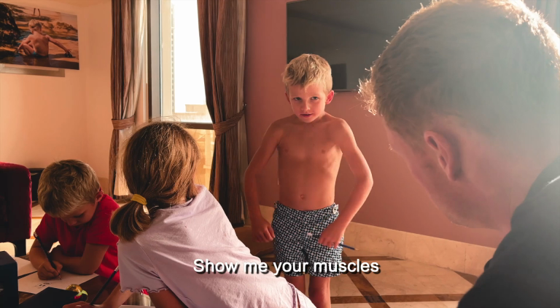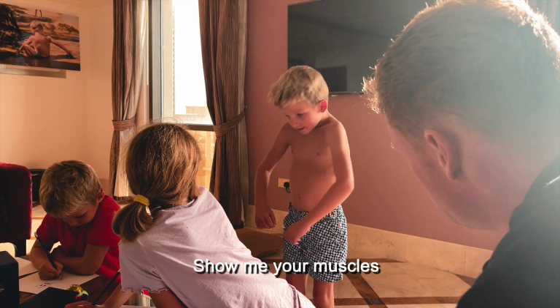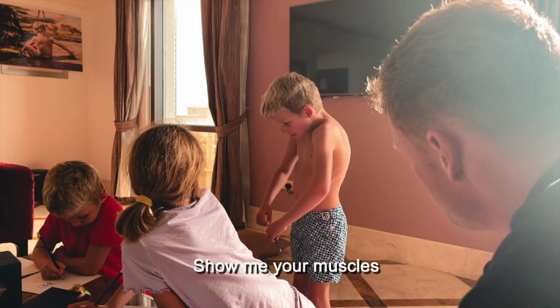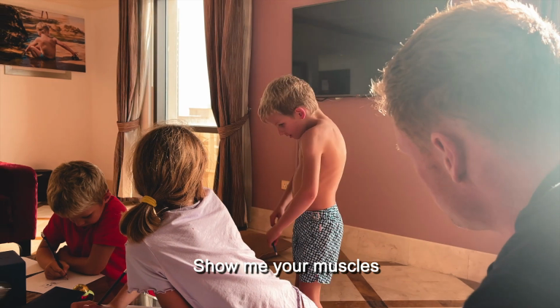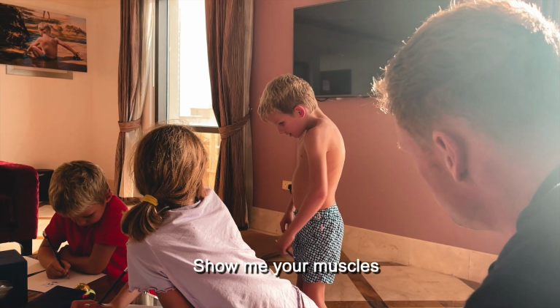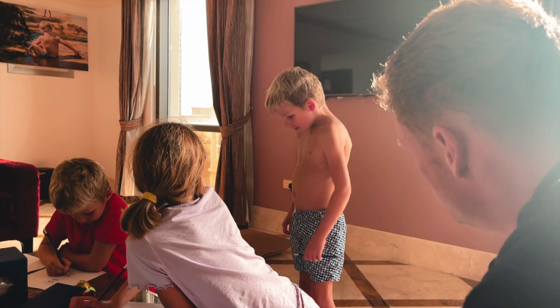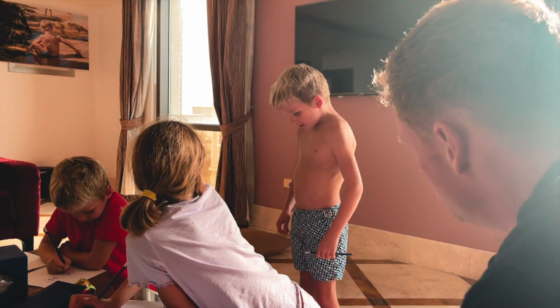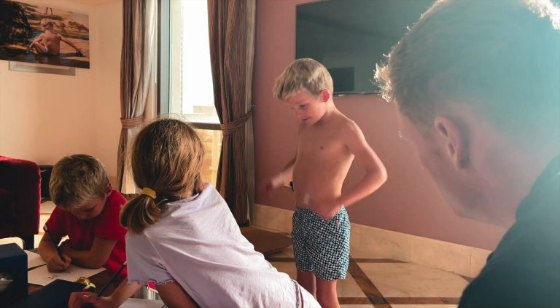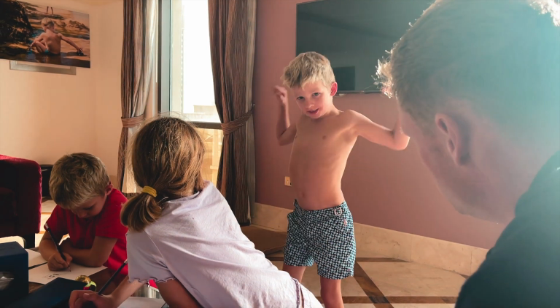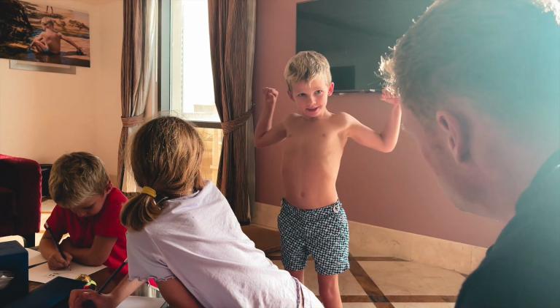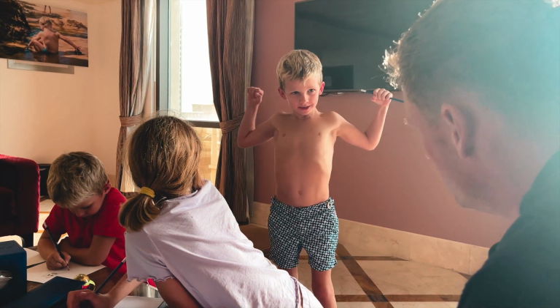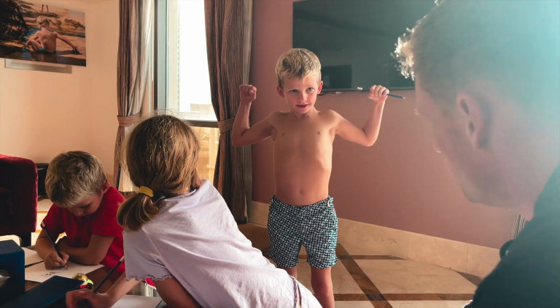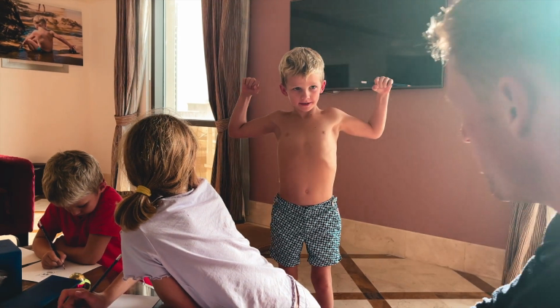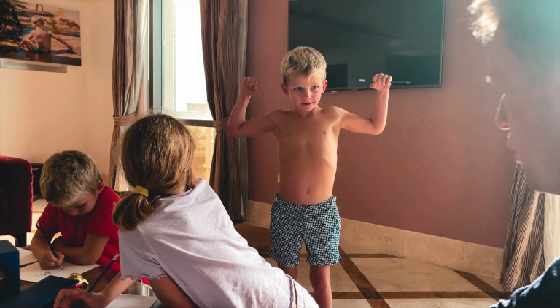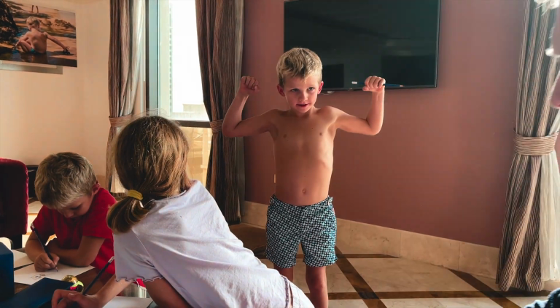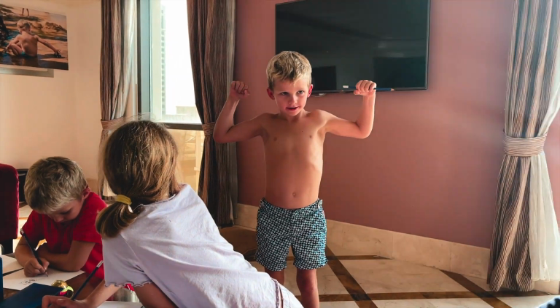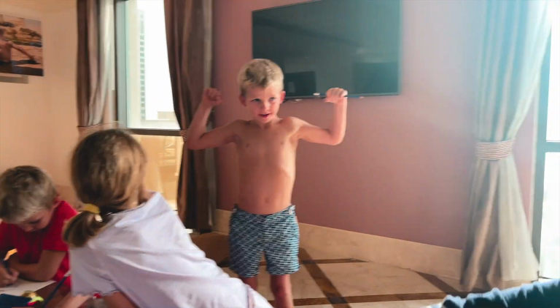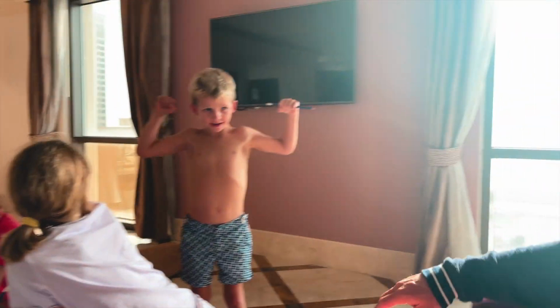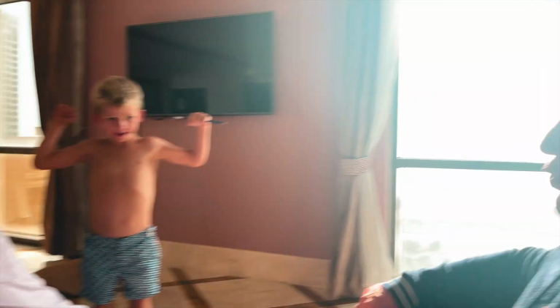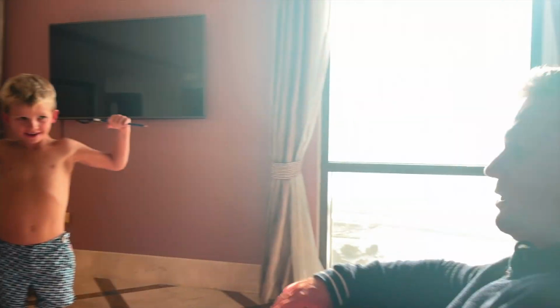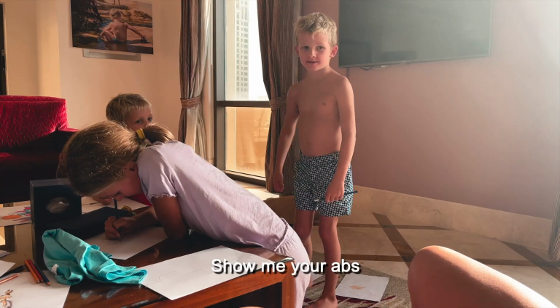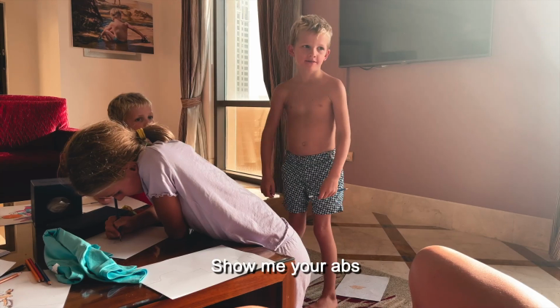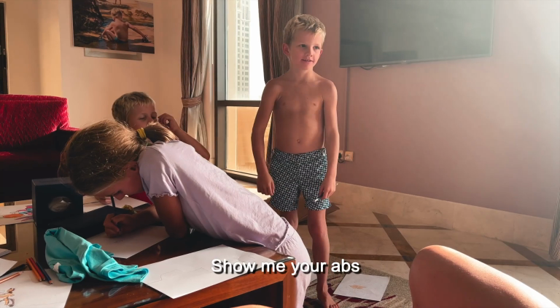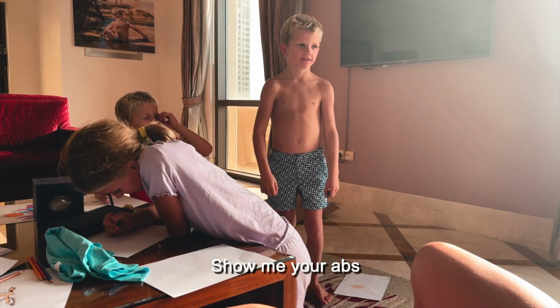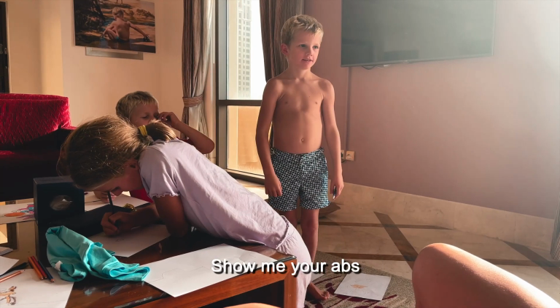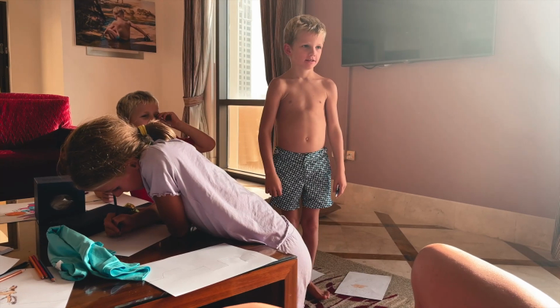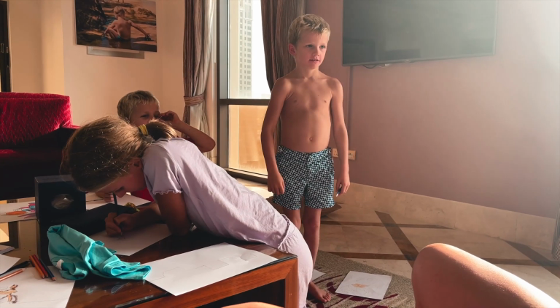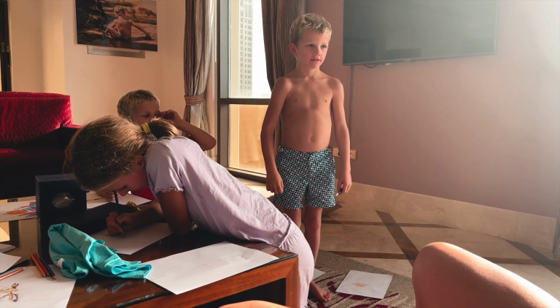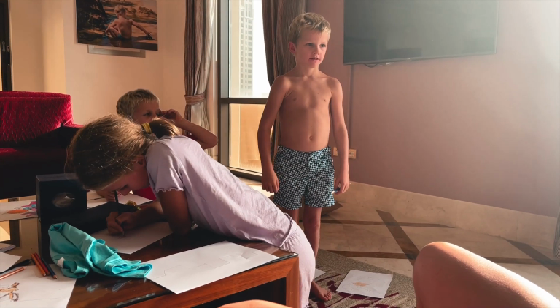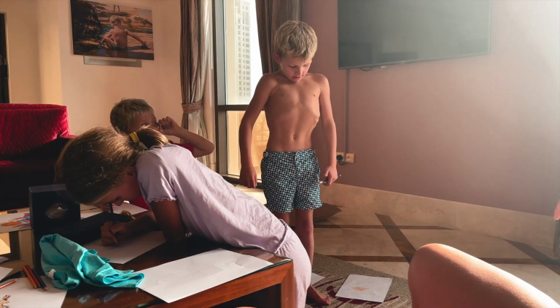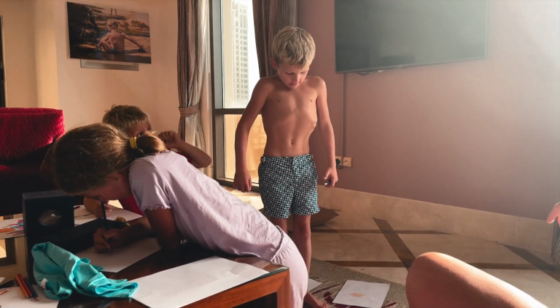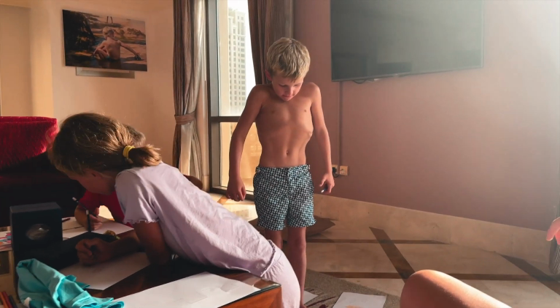Show me your muscles. Show me your abs. Damn.